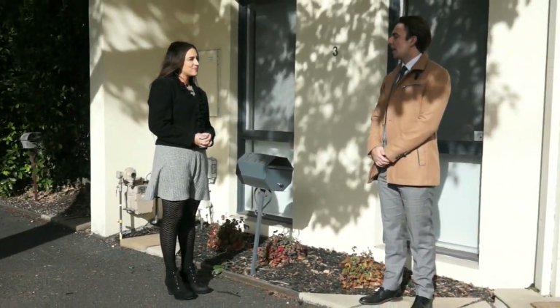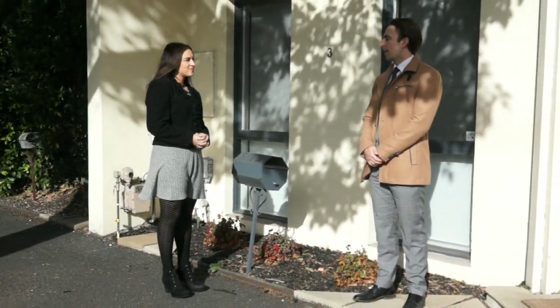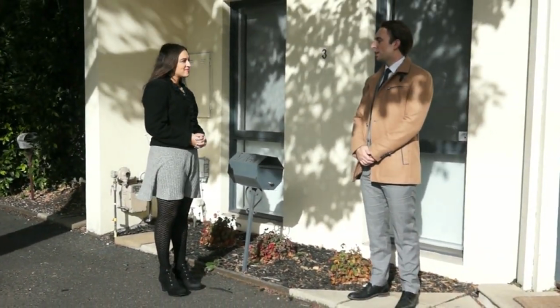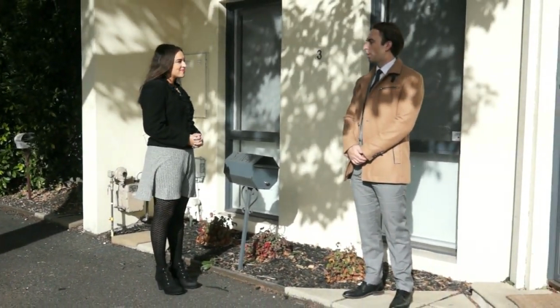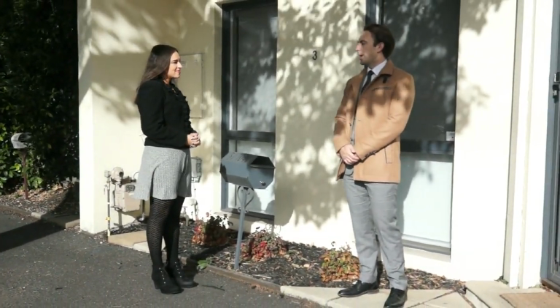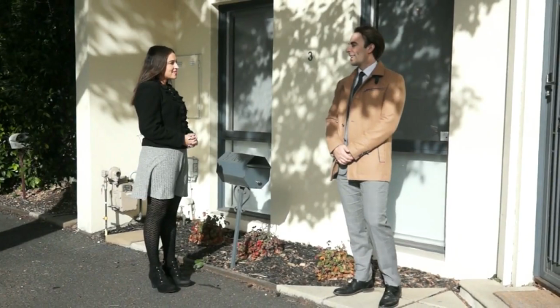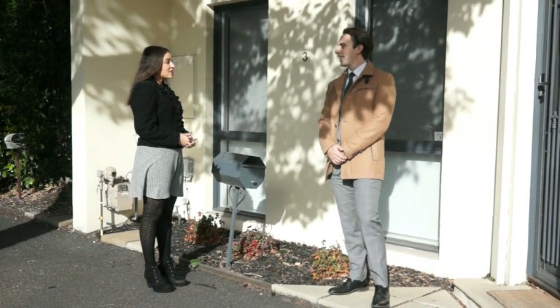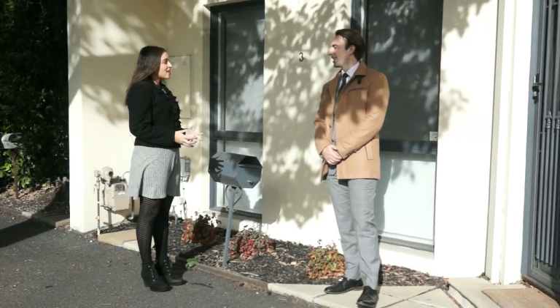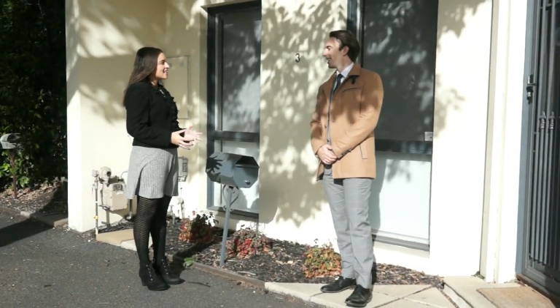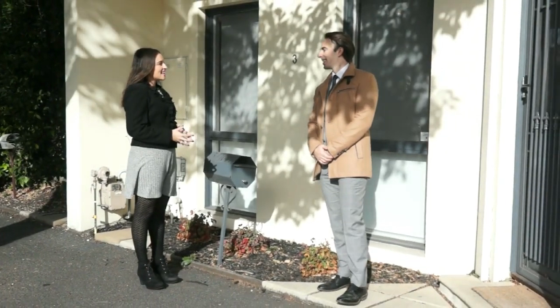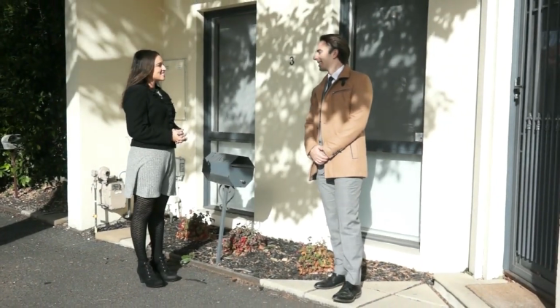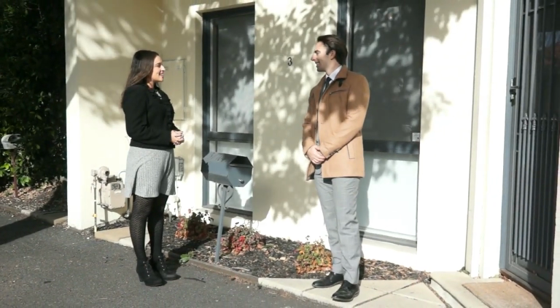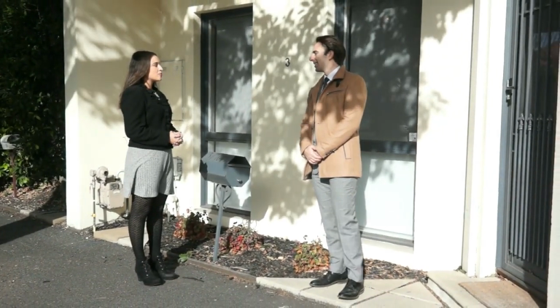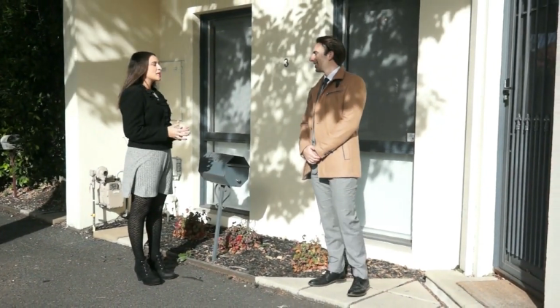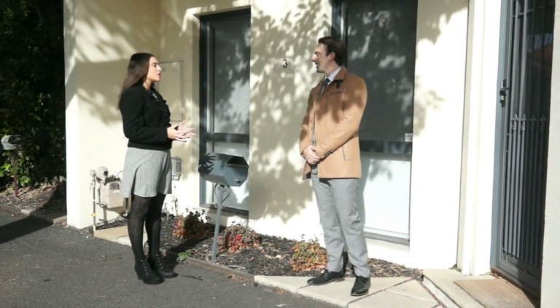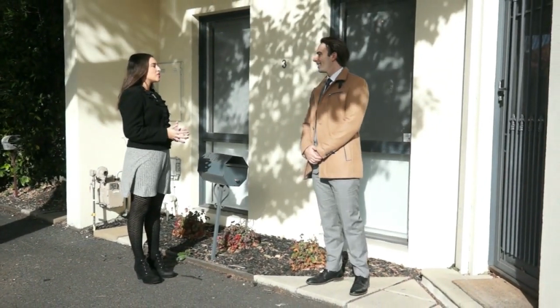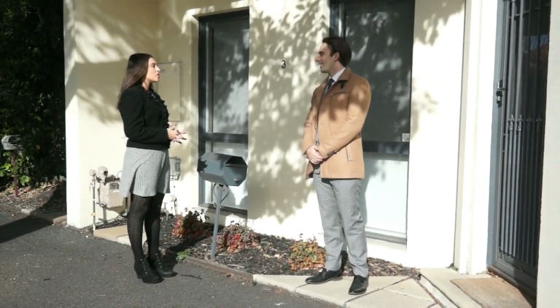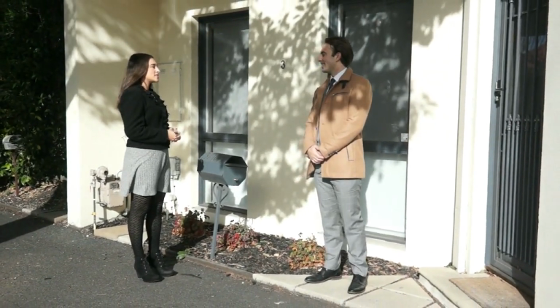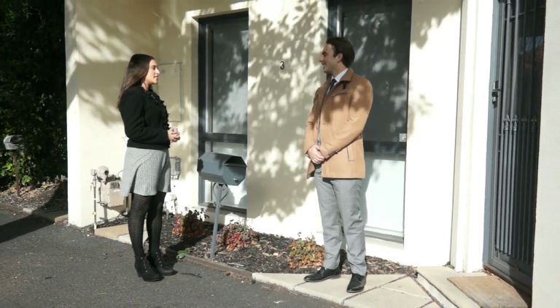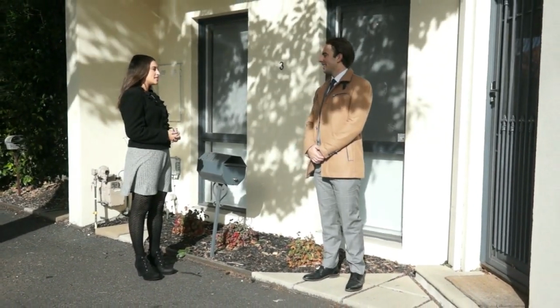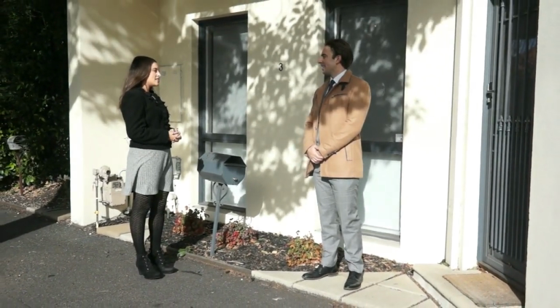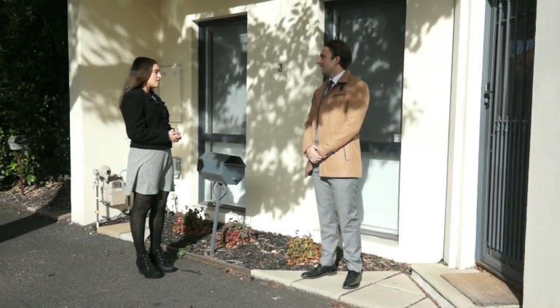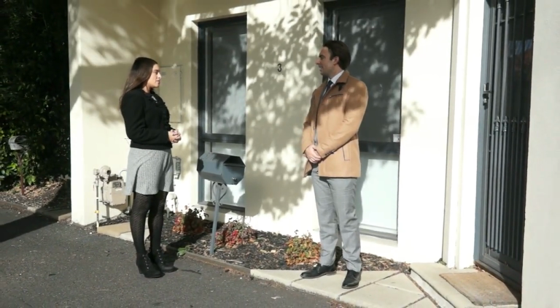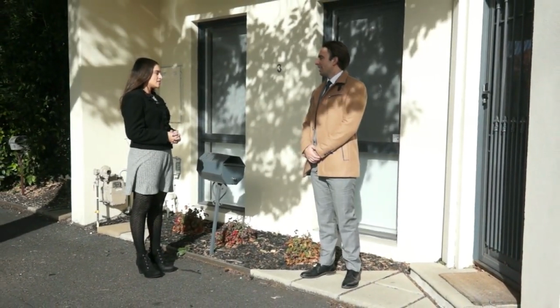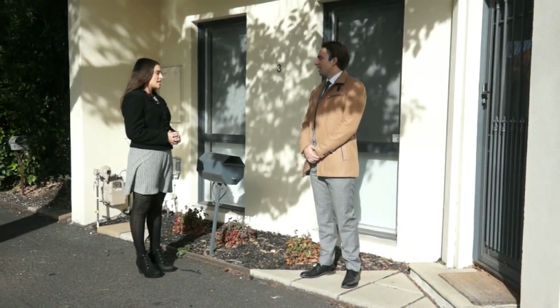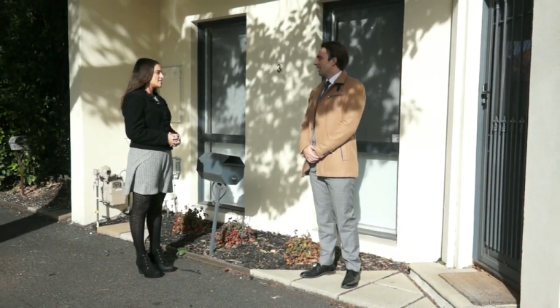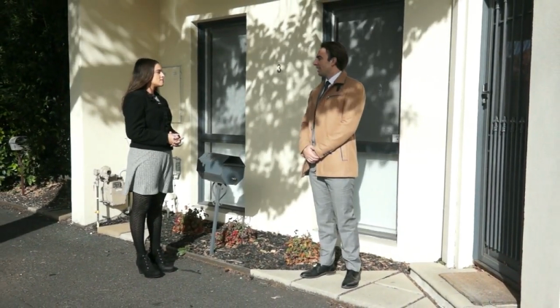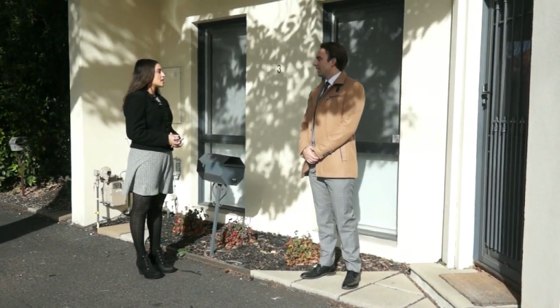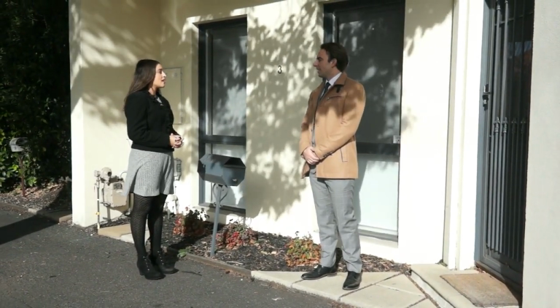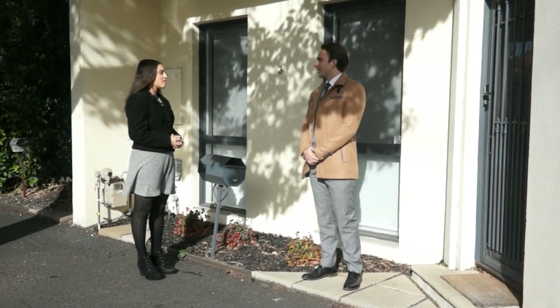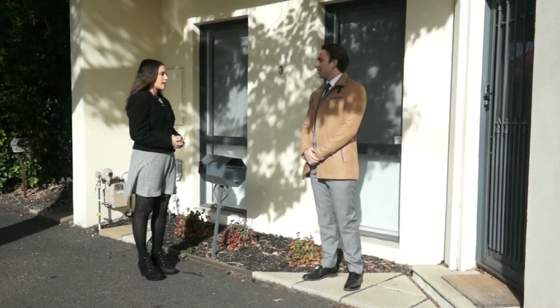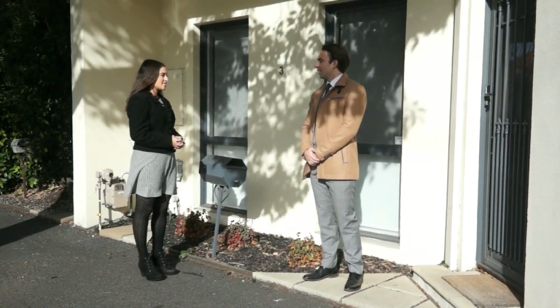Hey Rachel! Great, thanks Nick. We're really looking forward to seeing this townhouse today. Can you take us through the place?